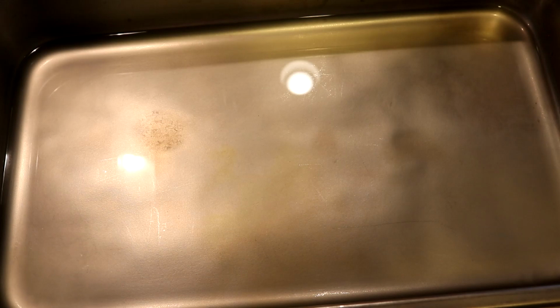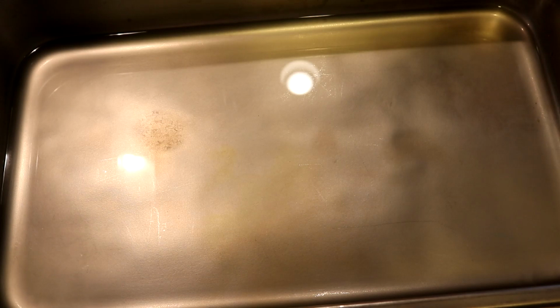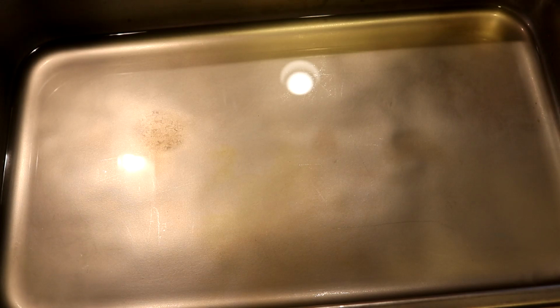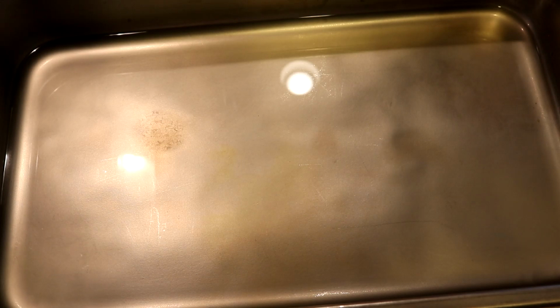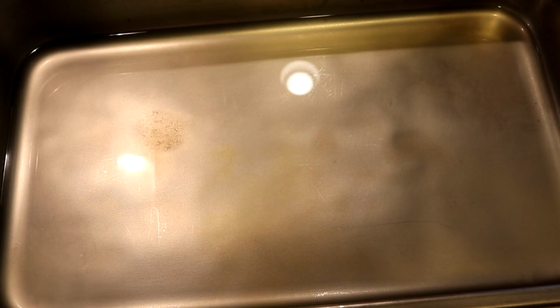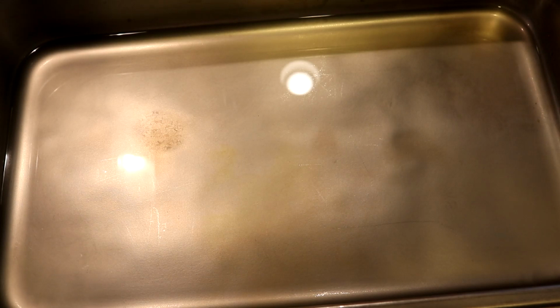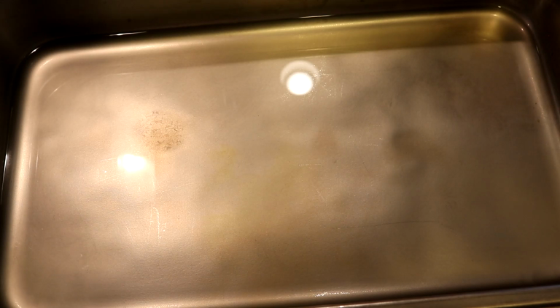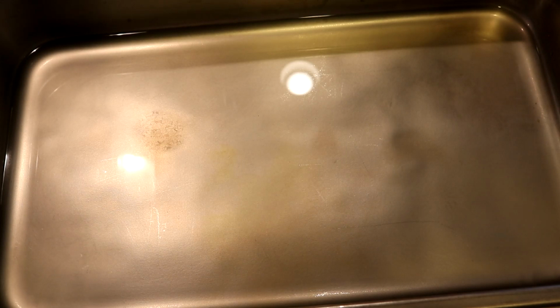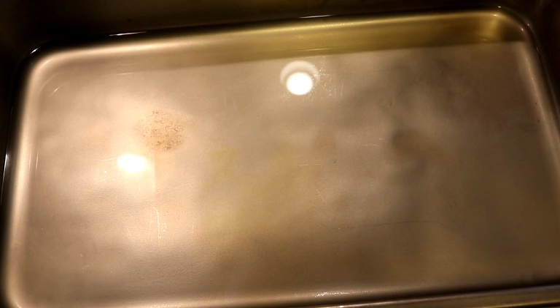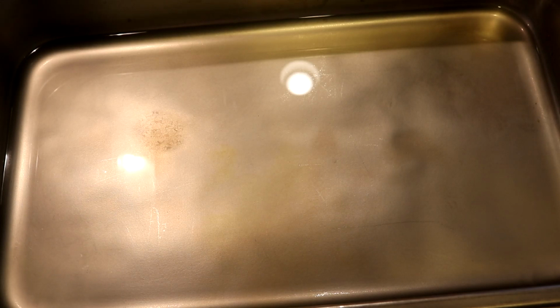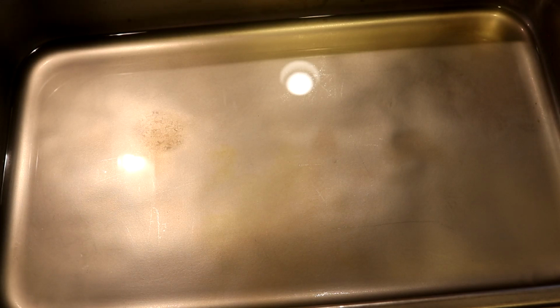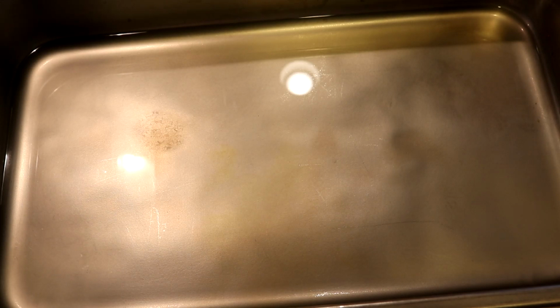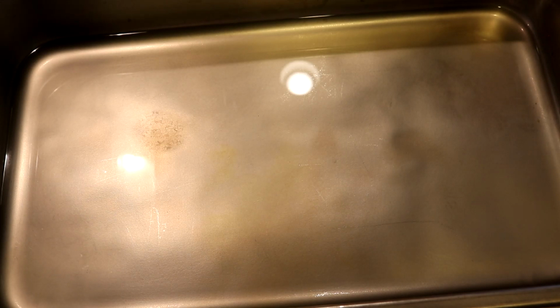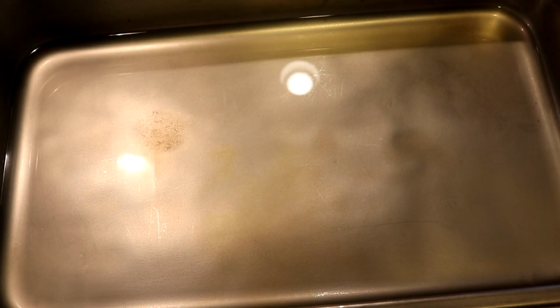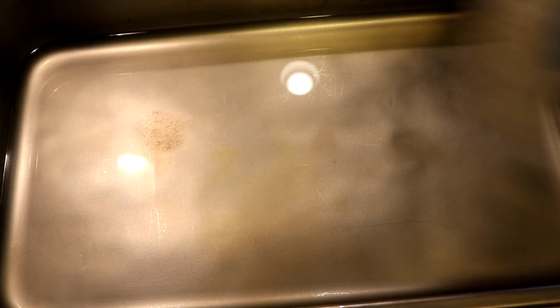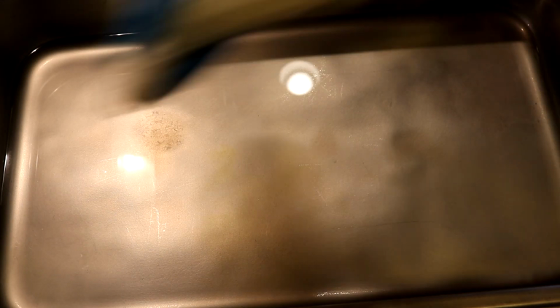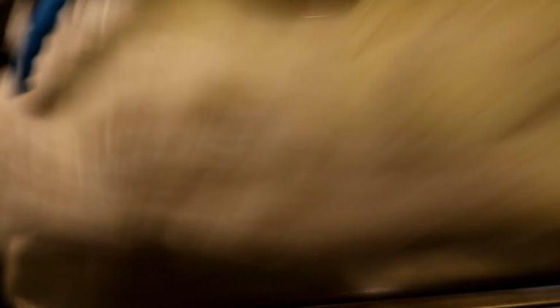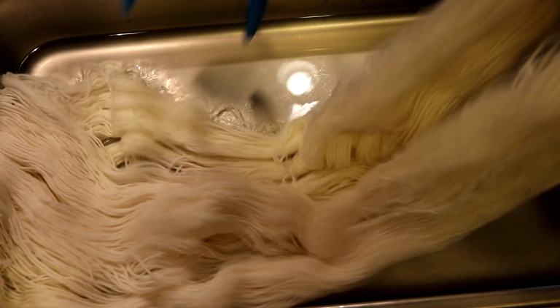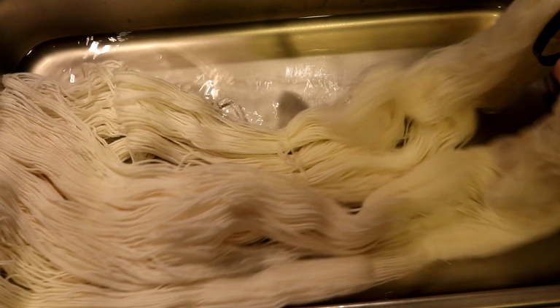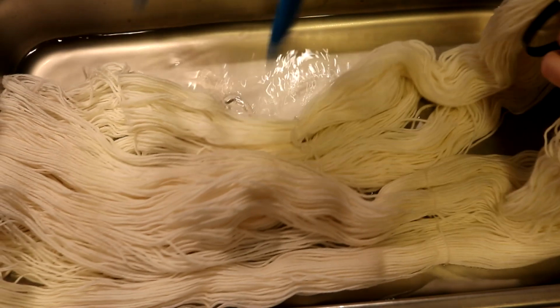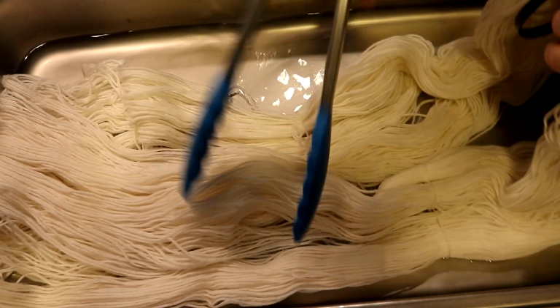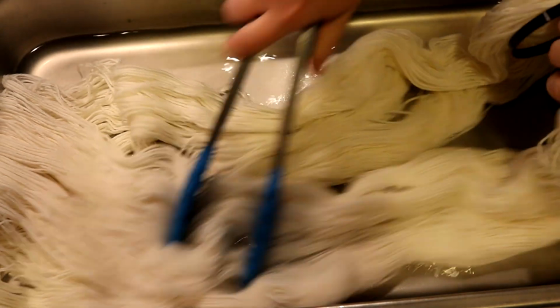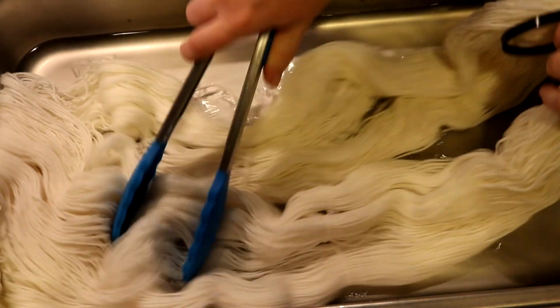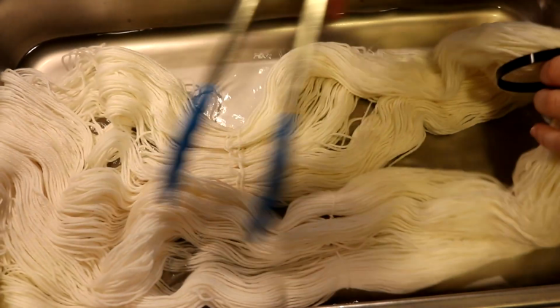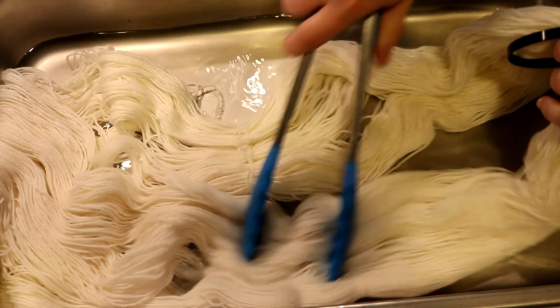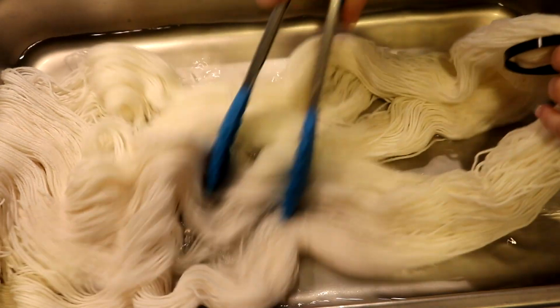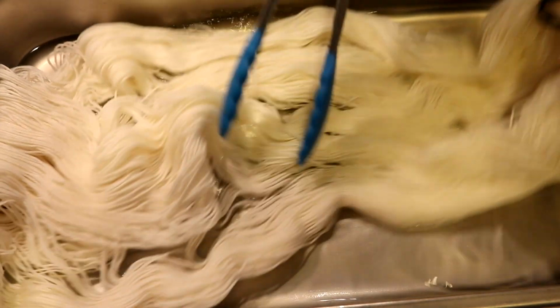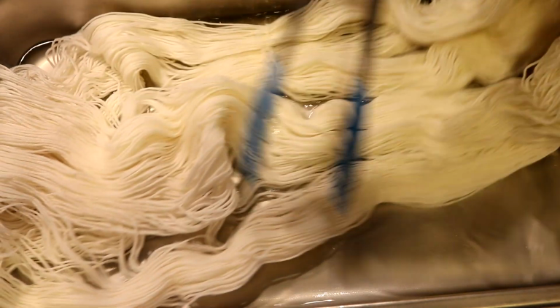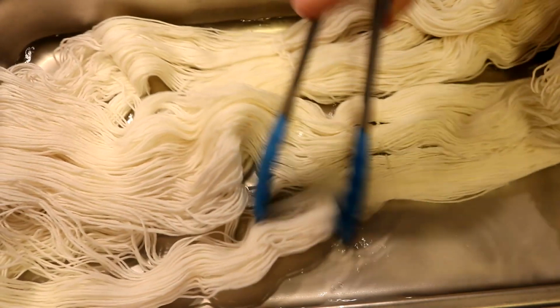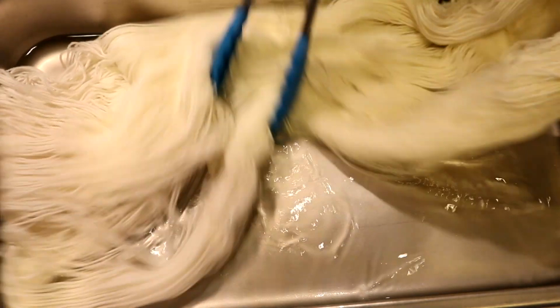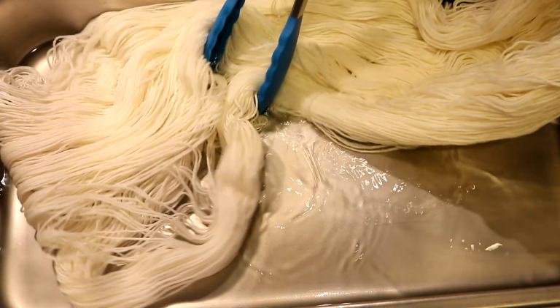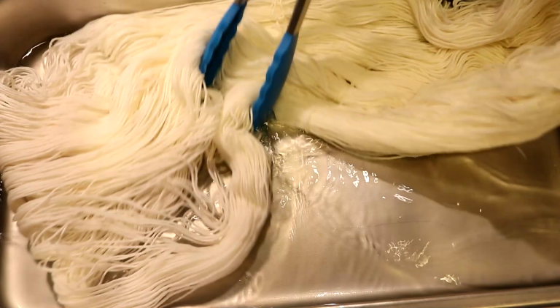Hi everyone! I am Rebecca from ChemKnits and it's time to leave no dye behind.